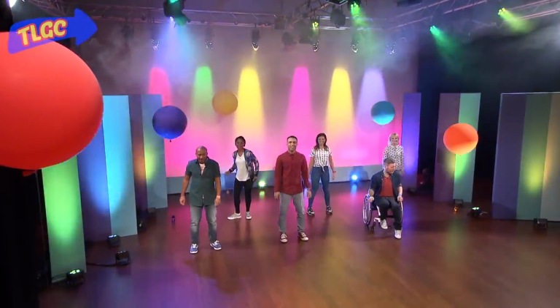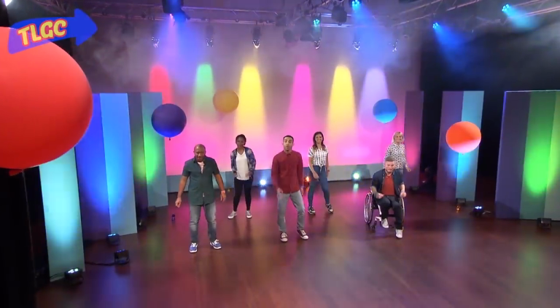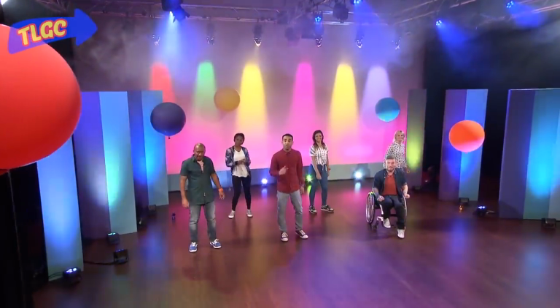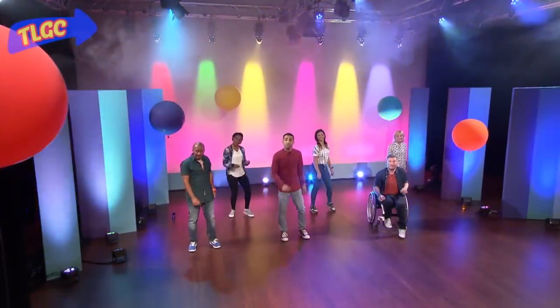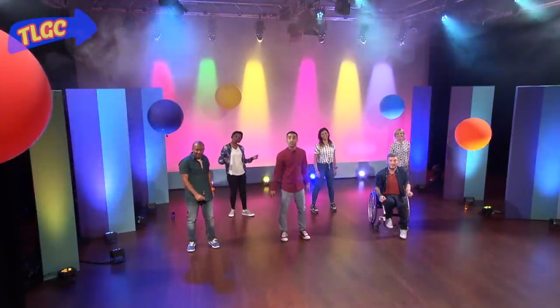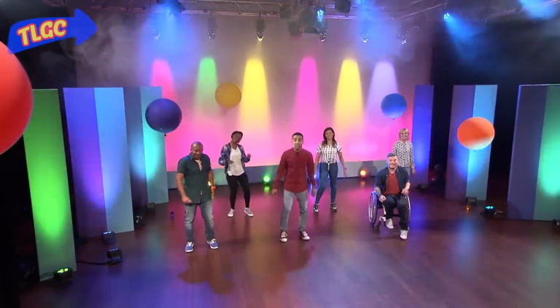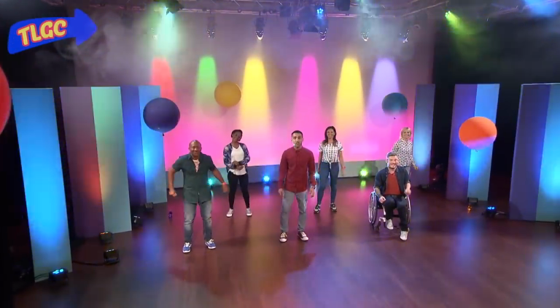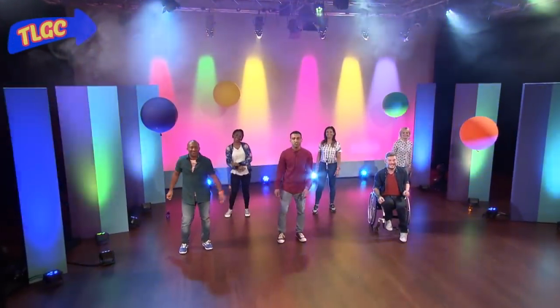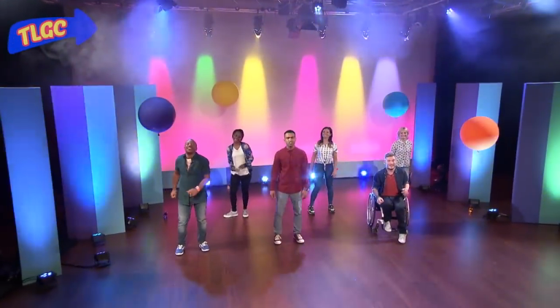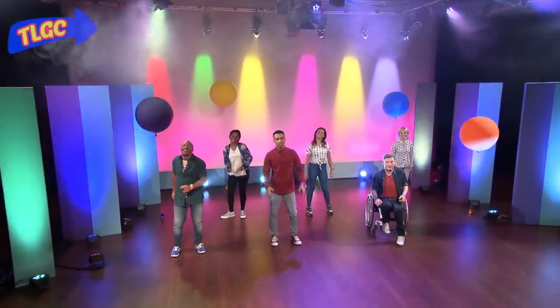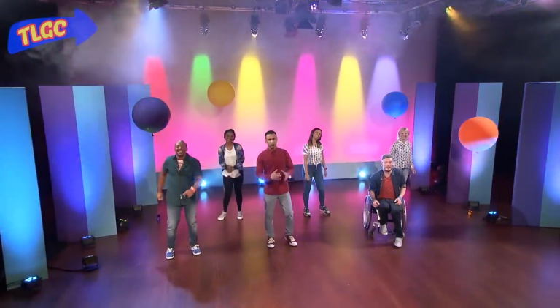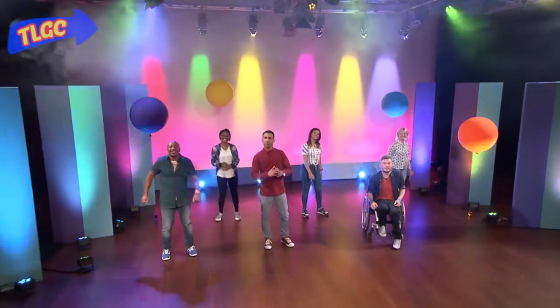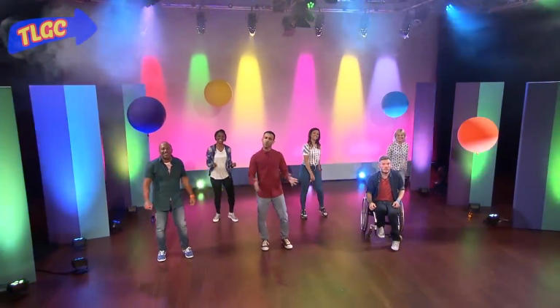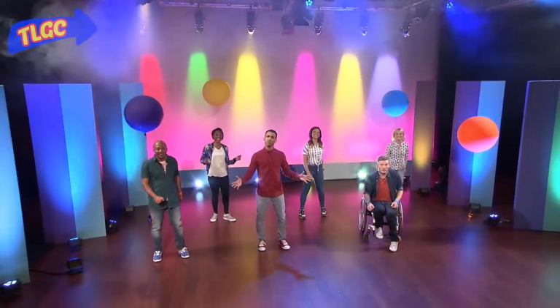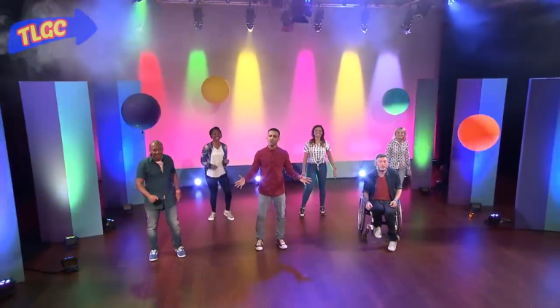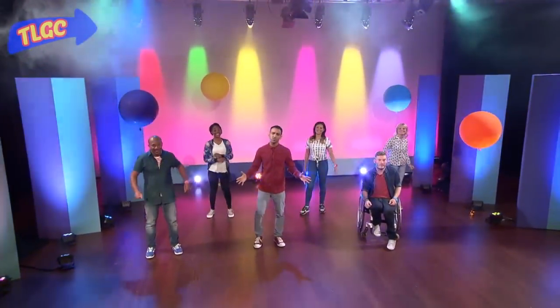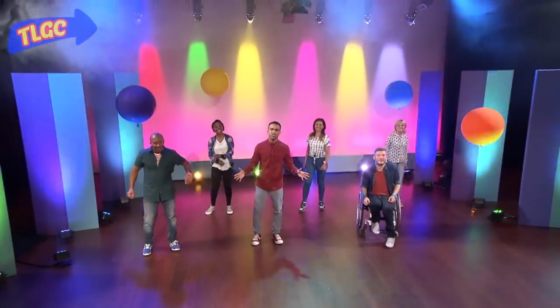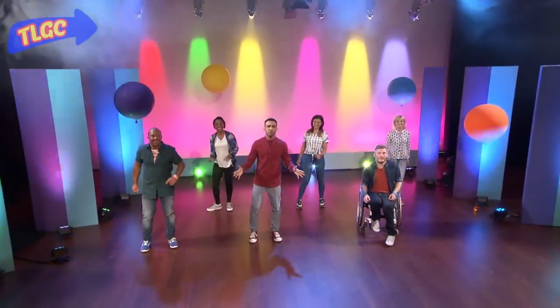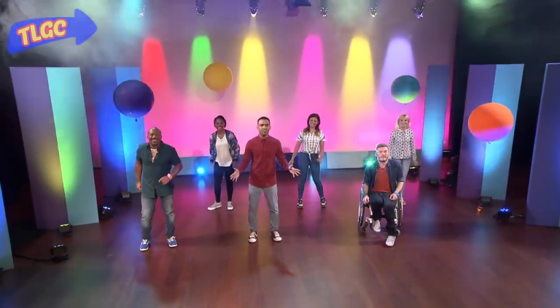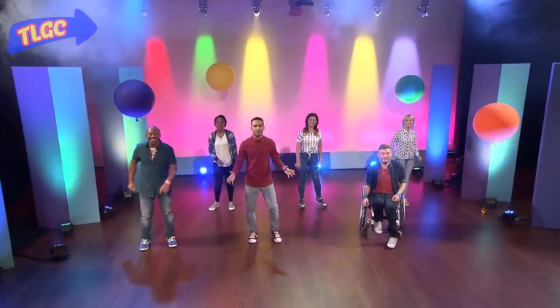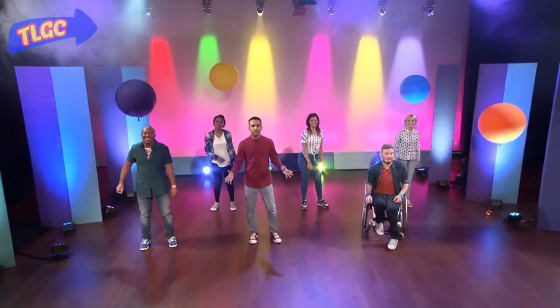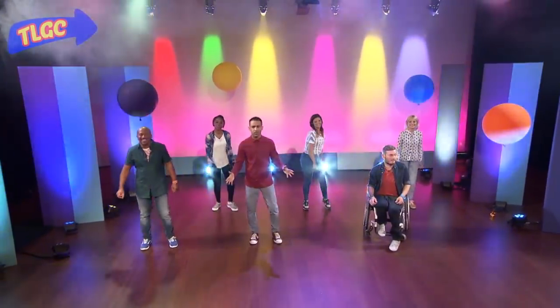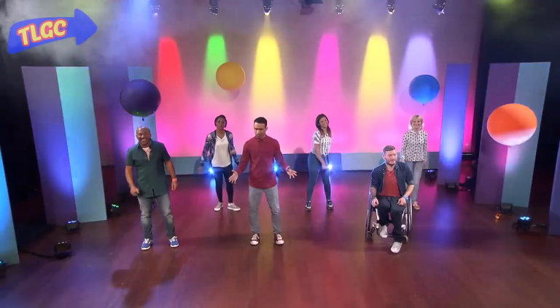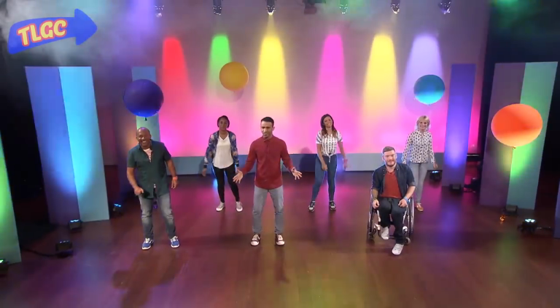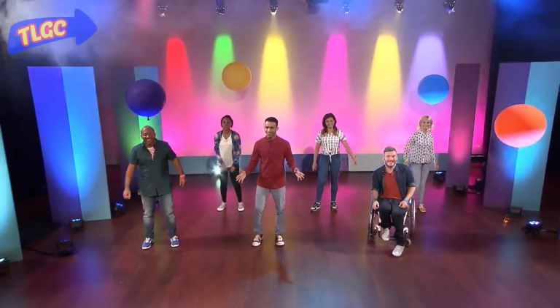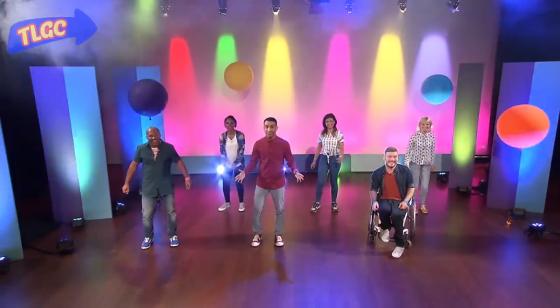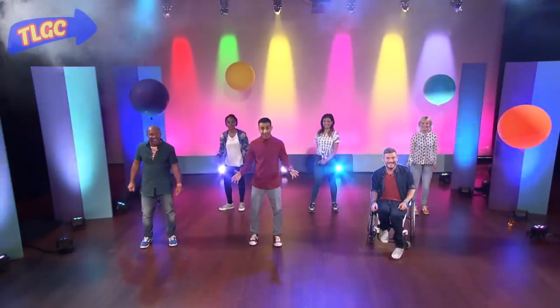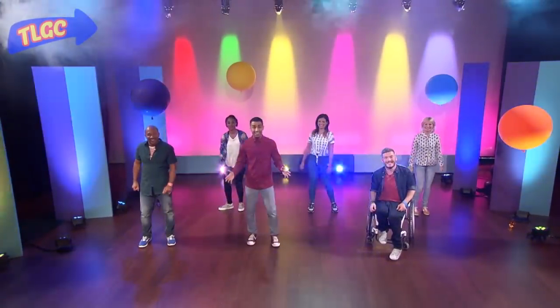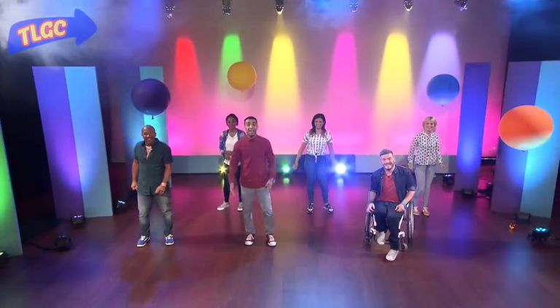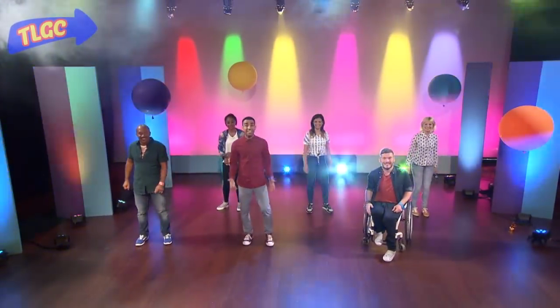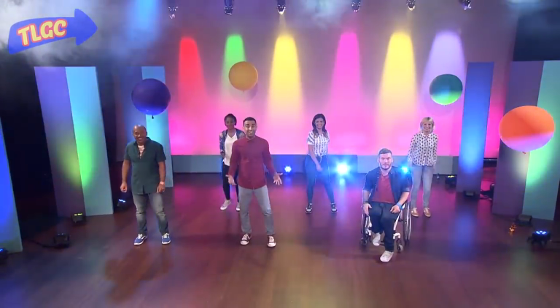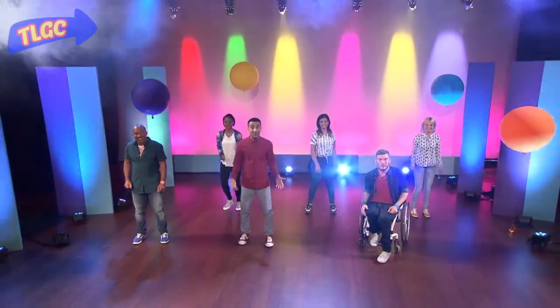We want you to join in the club dance, so we're going to go through all the dance moves that you'll need. Are you ready? Great! Let's go!